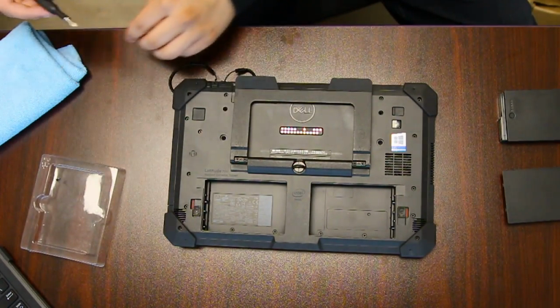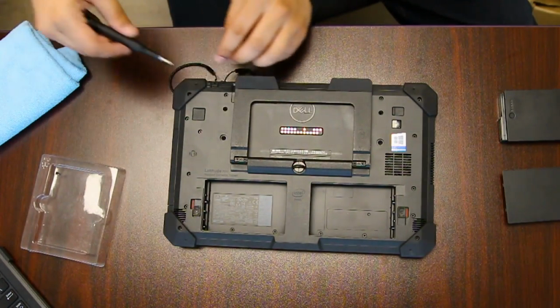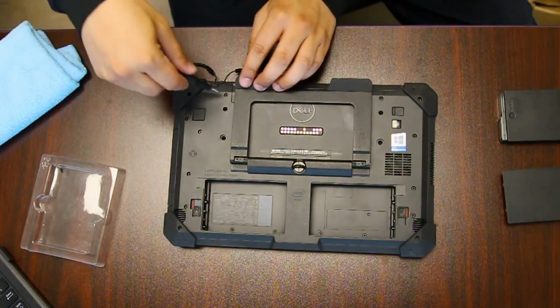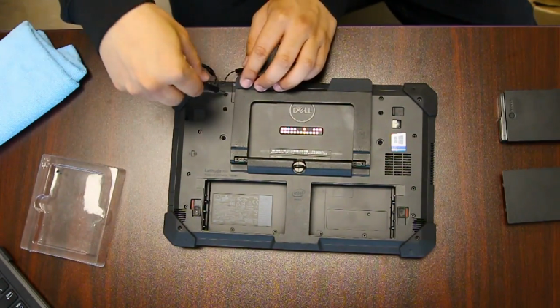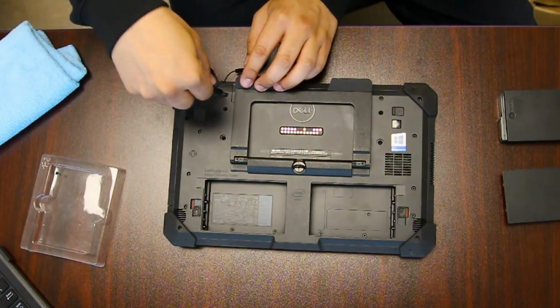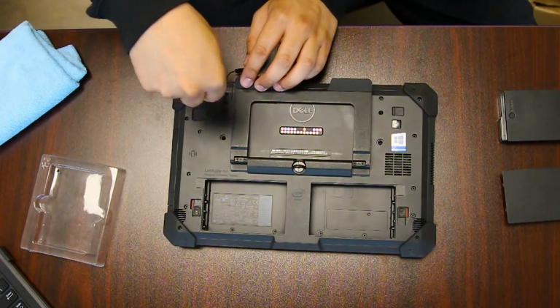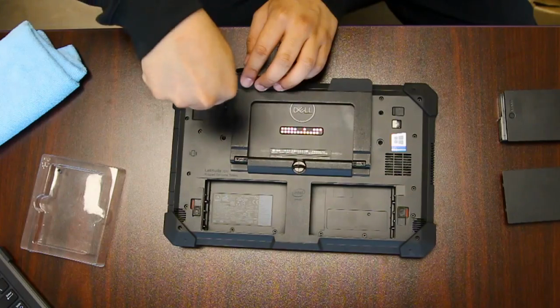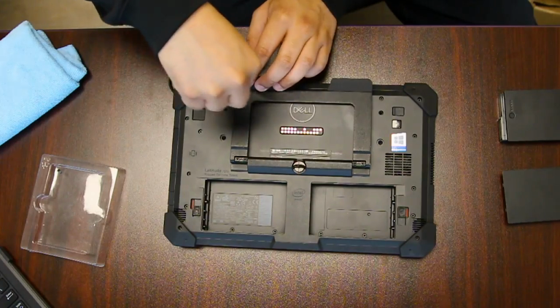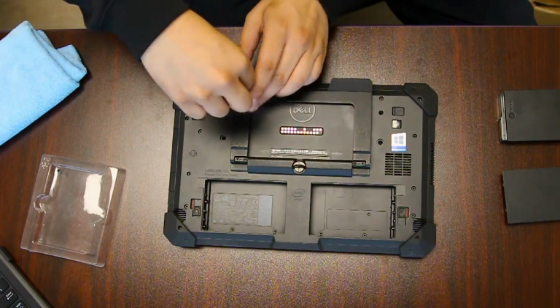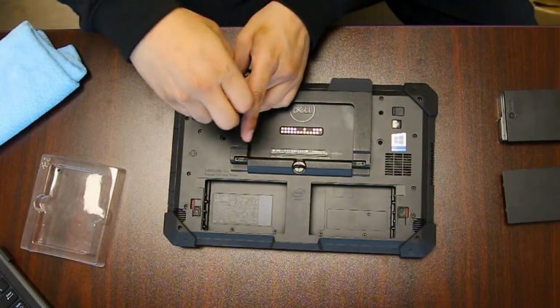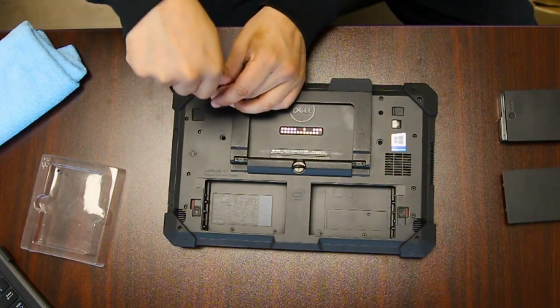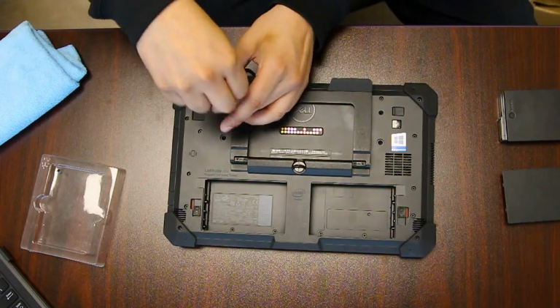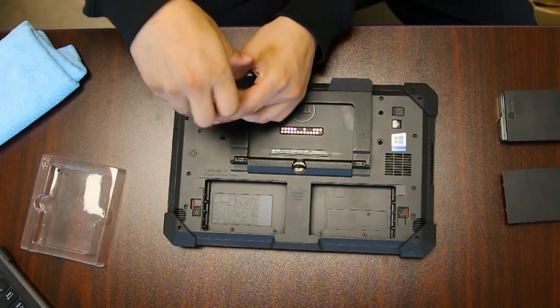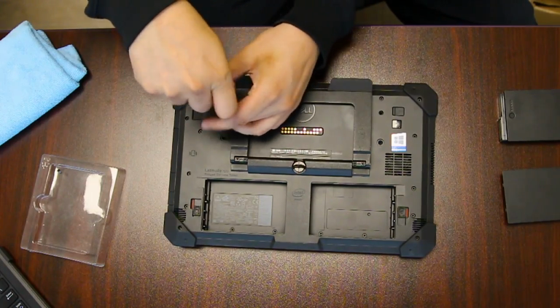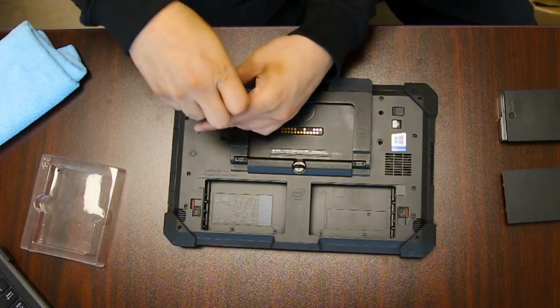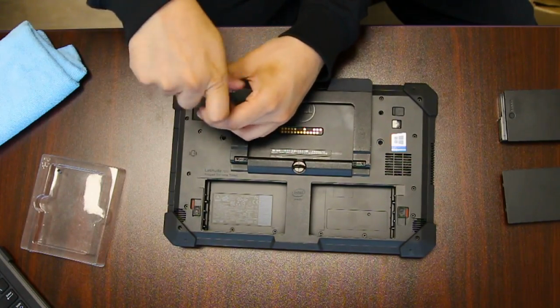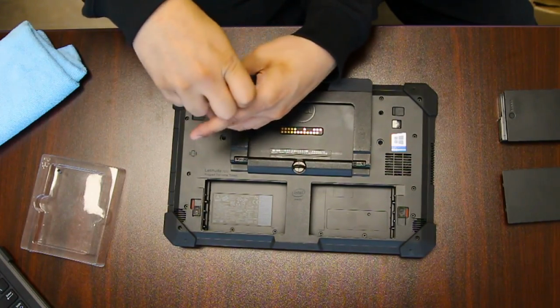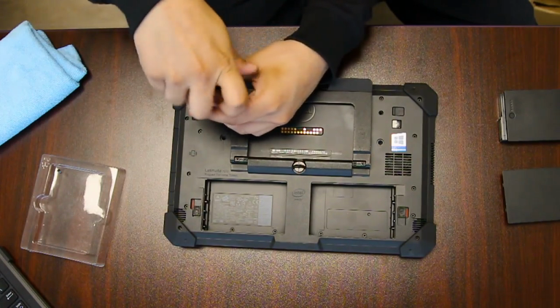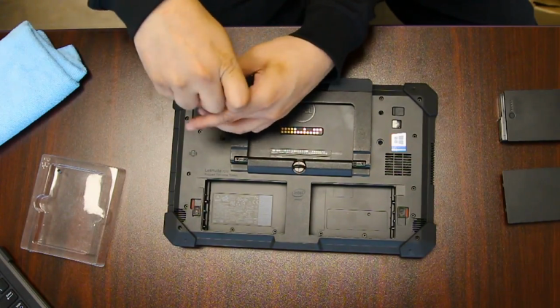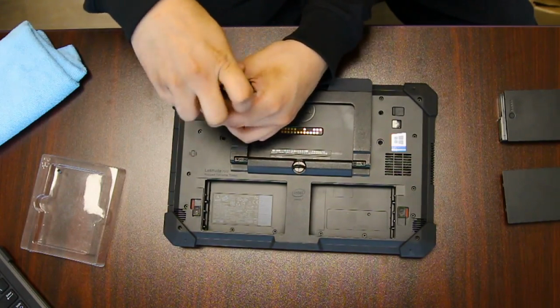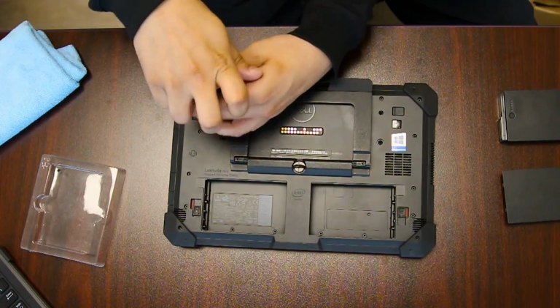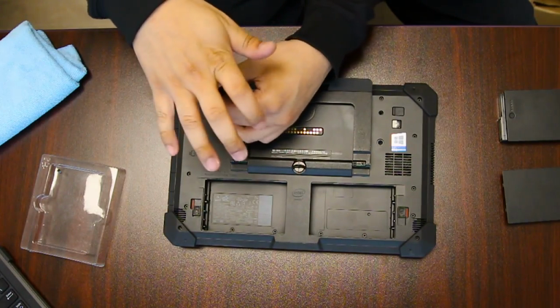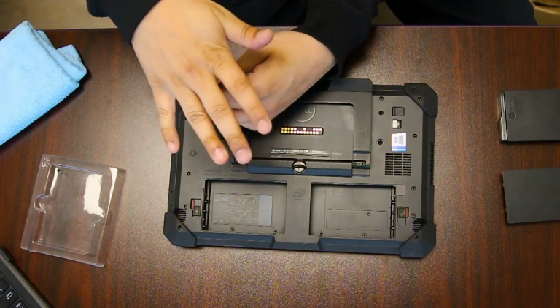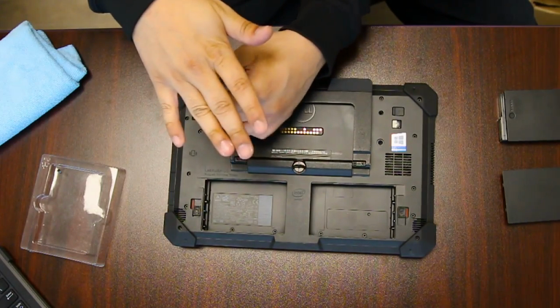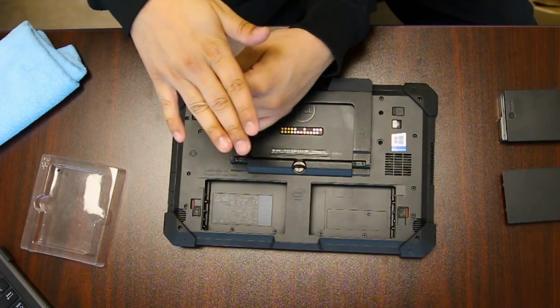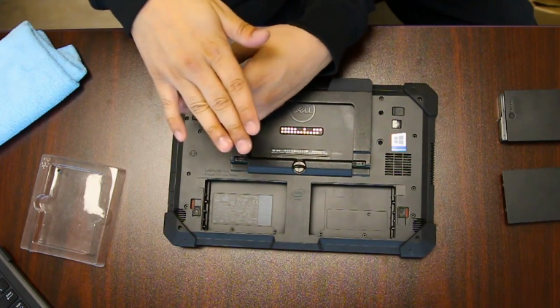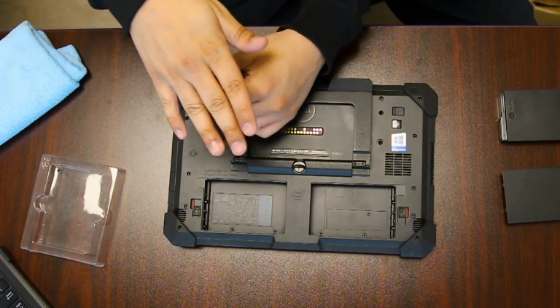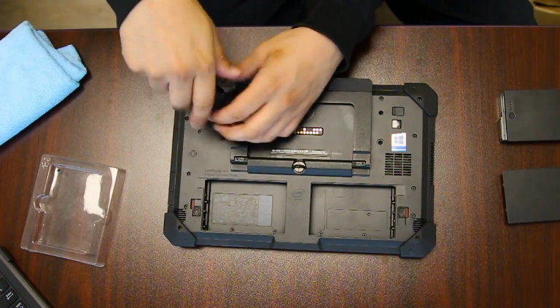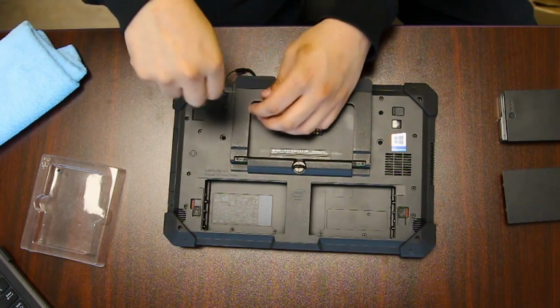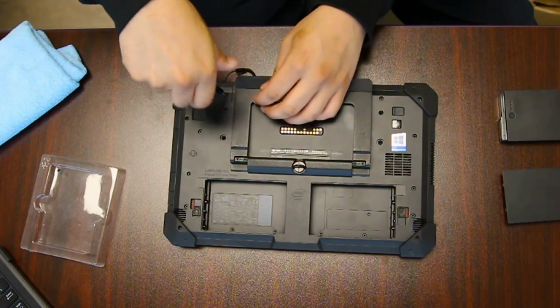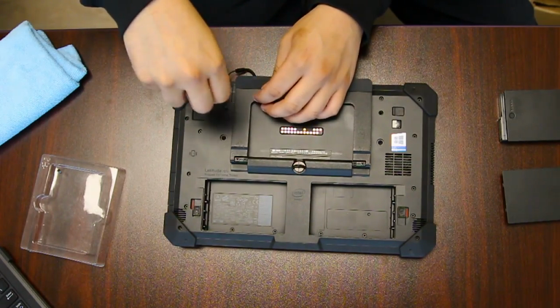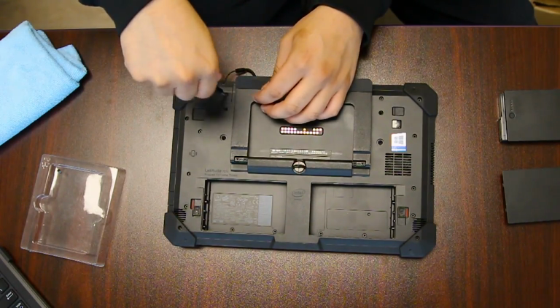We'll also need to remove the little kickstand. I forgot and did that off camera.